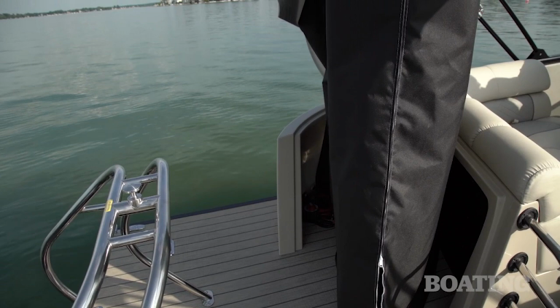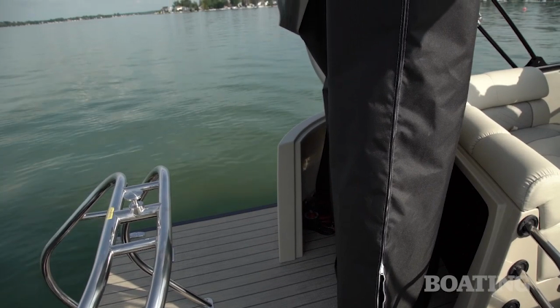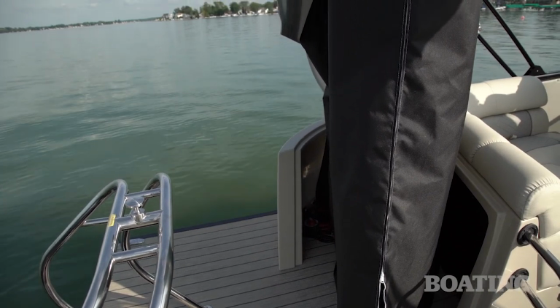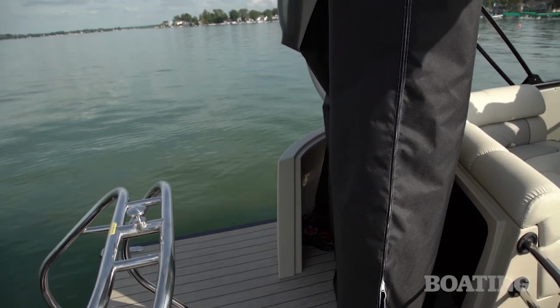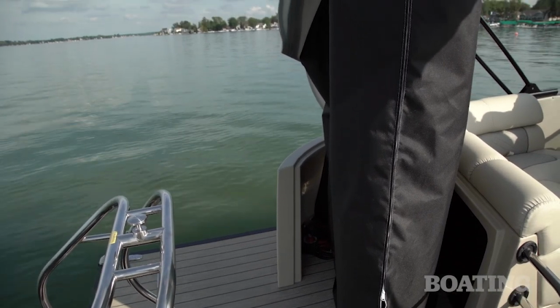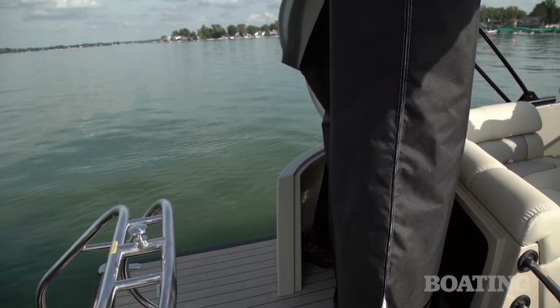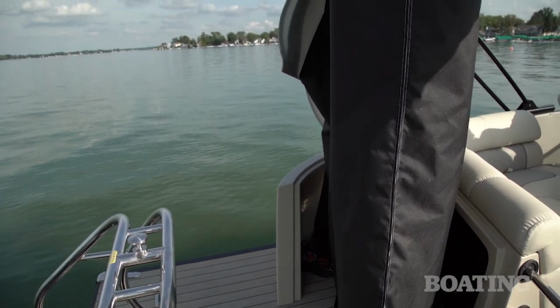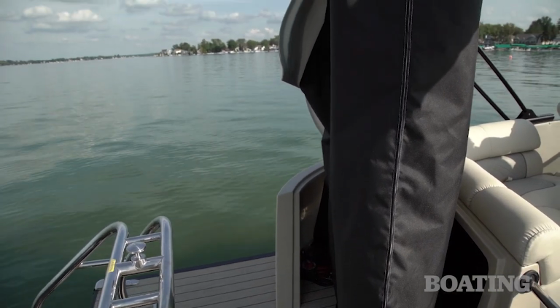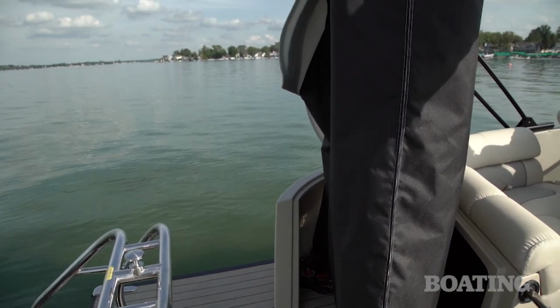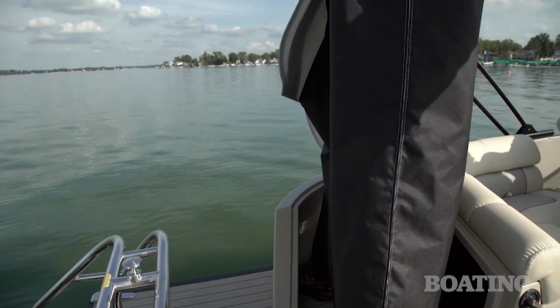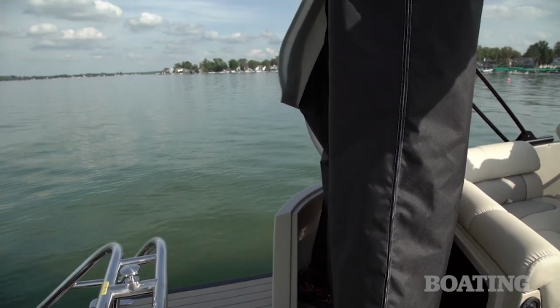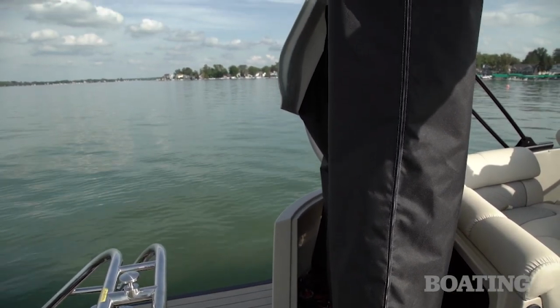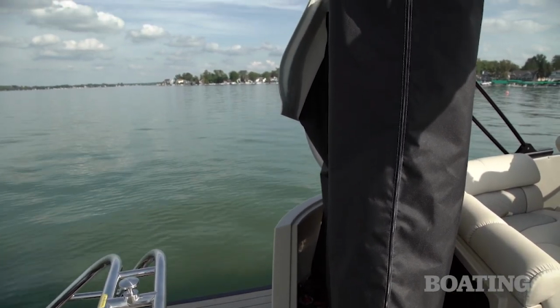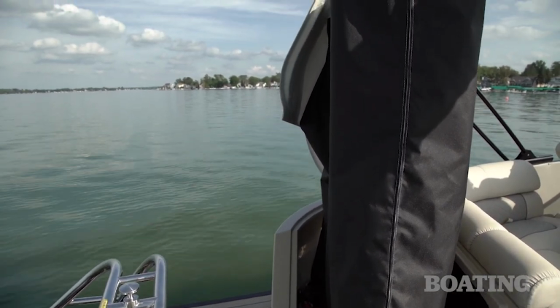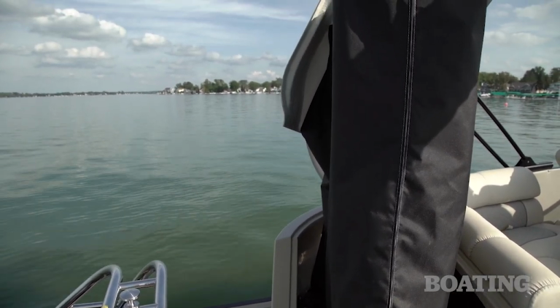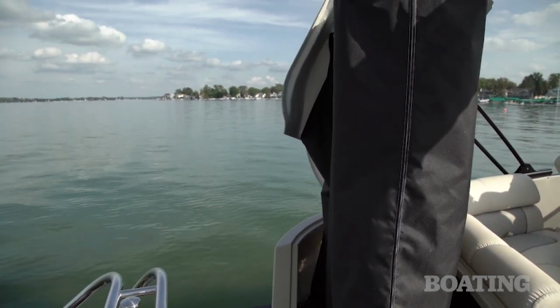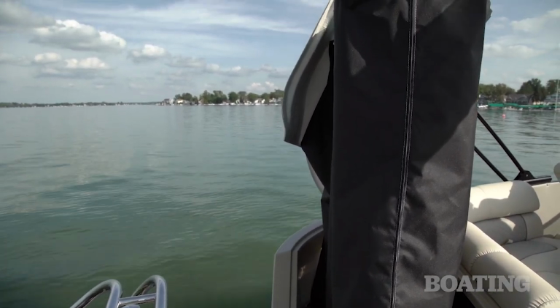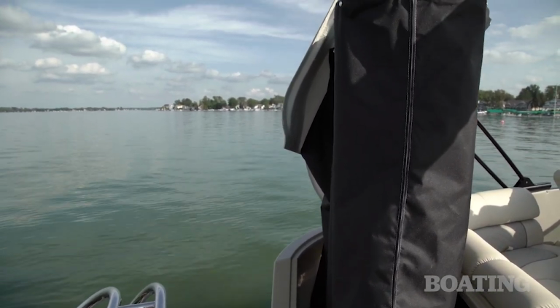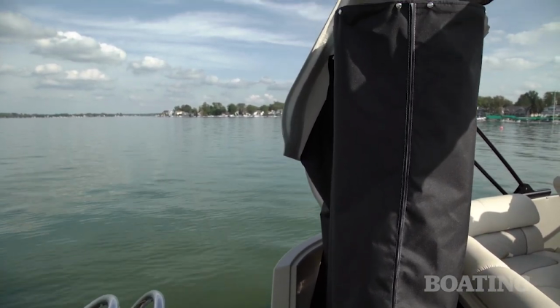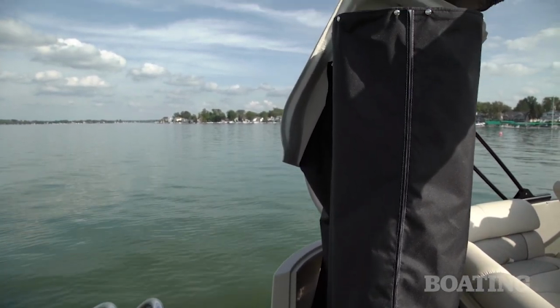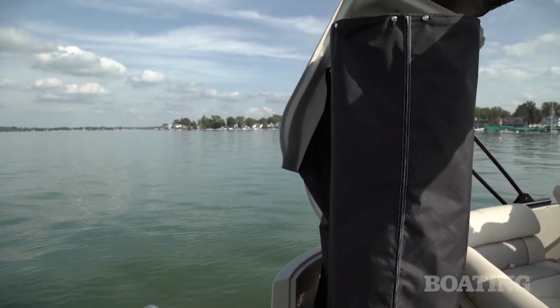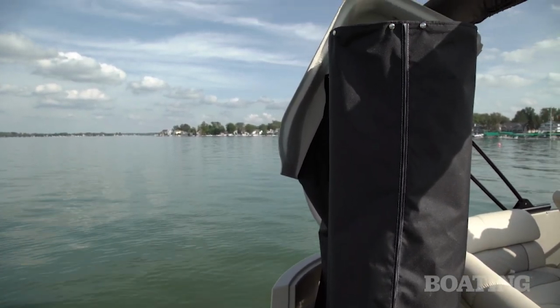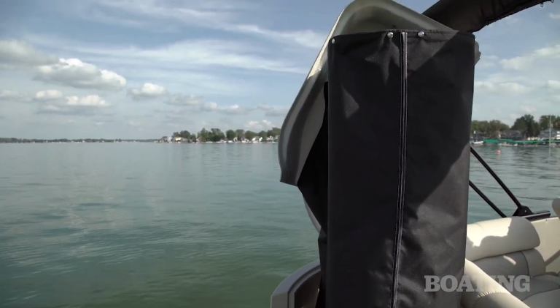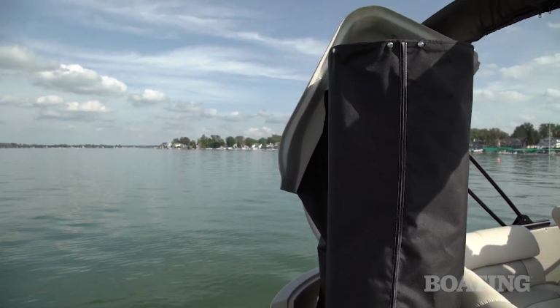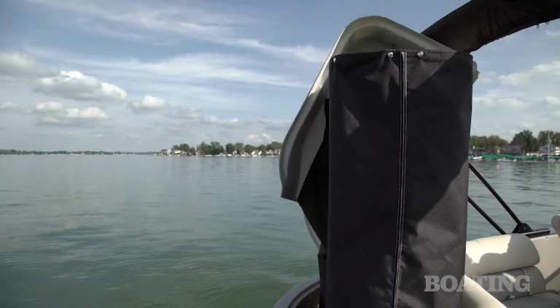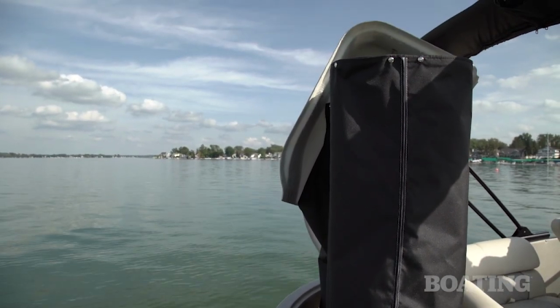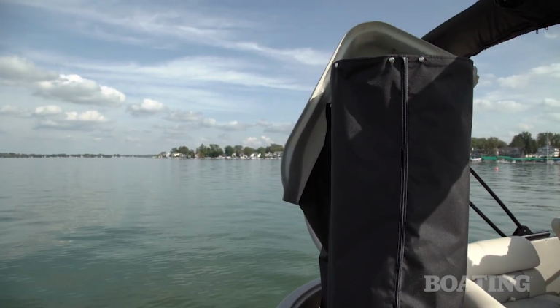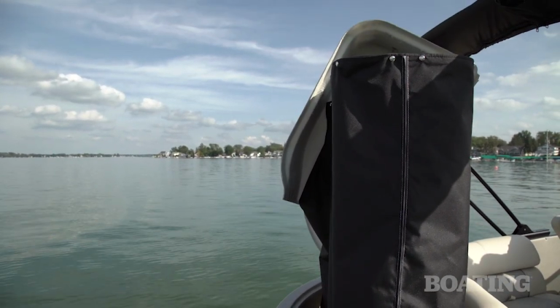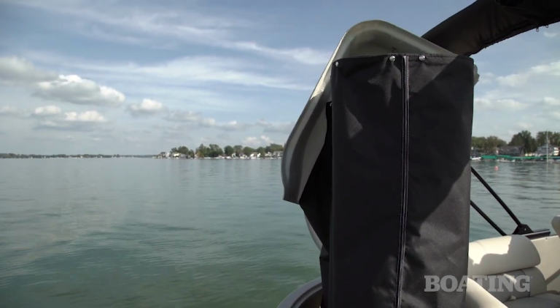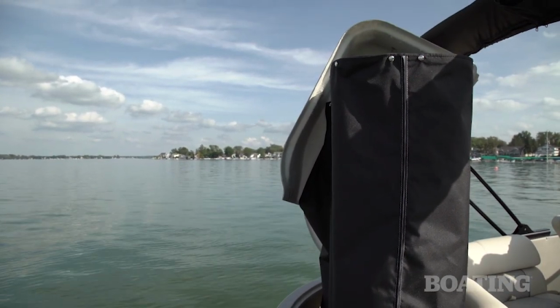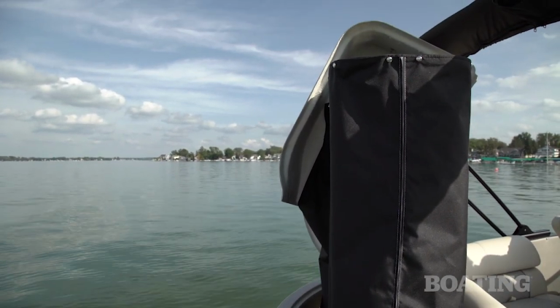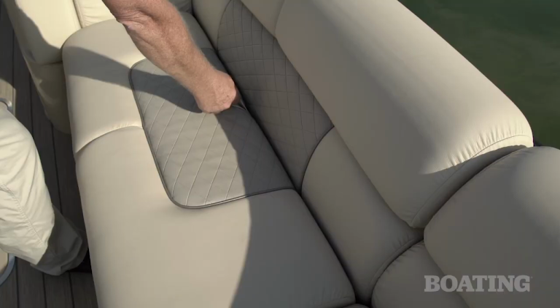Learn more about this boat at BoatingMag.com. Take care.